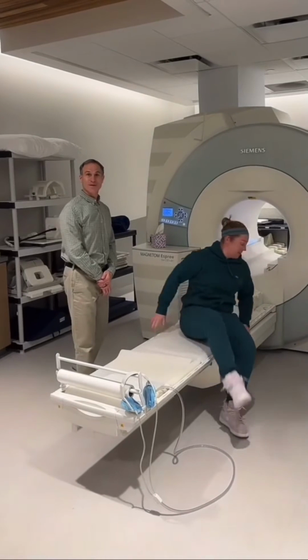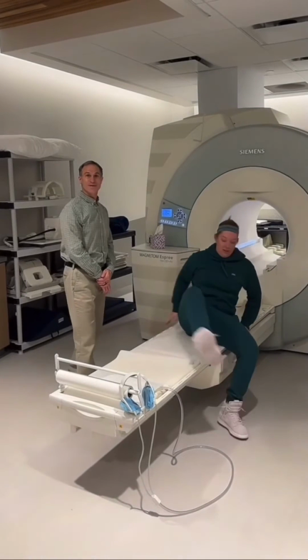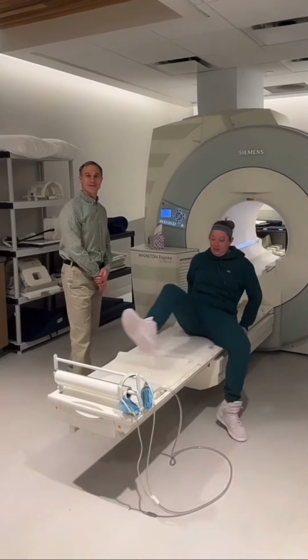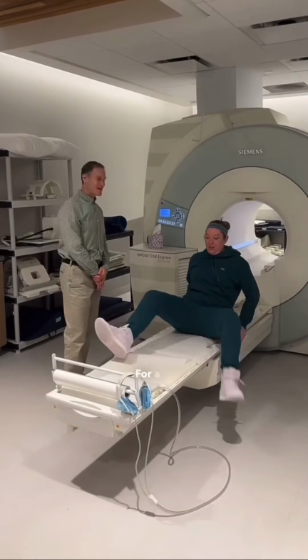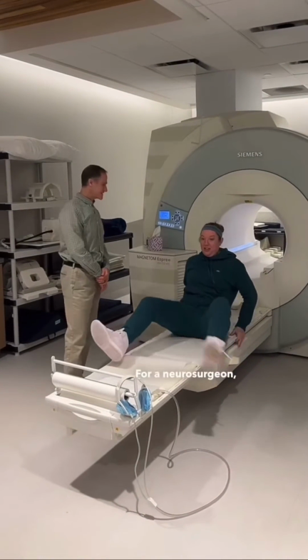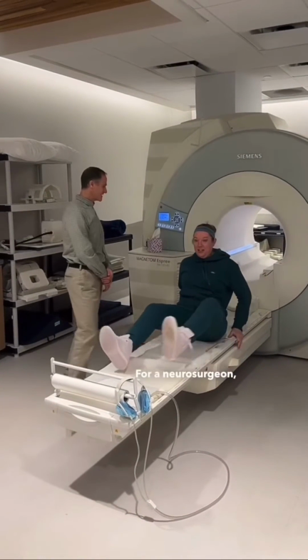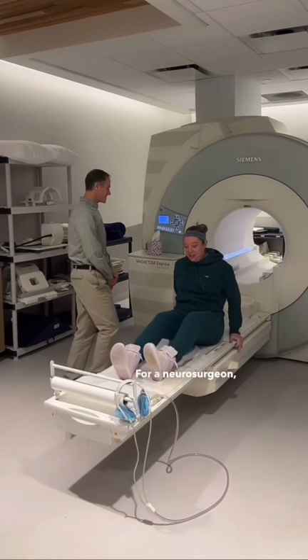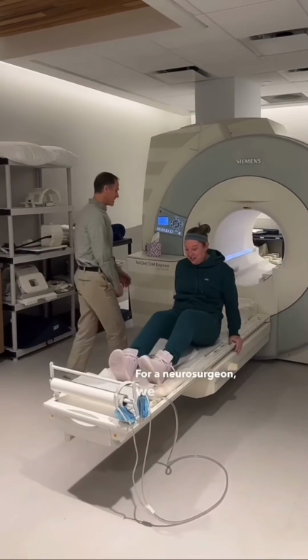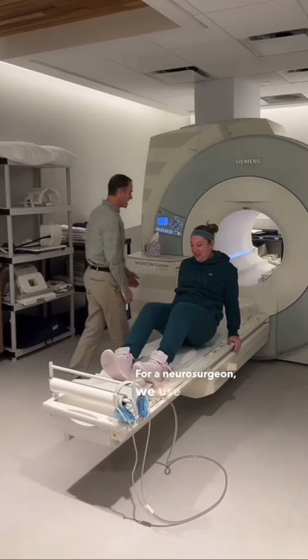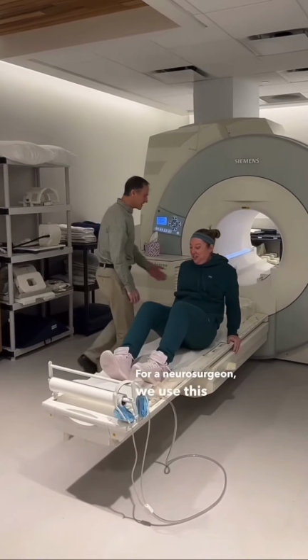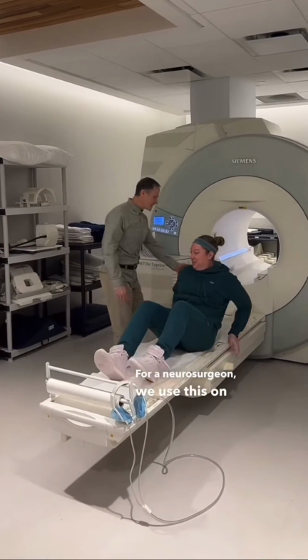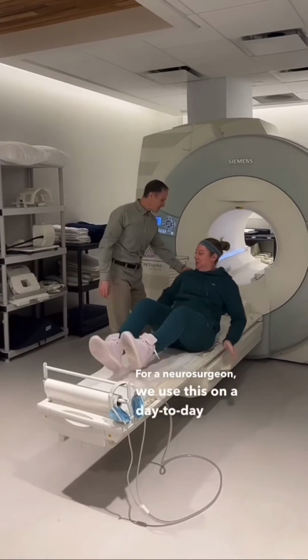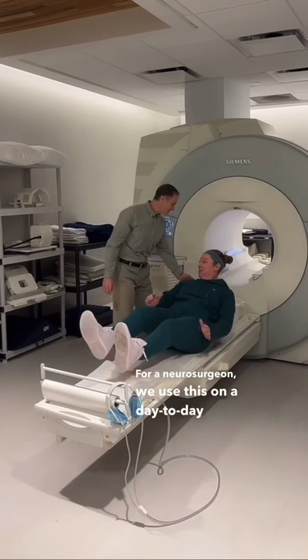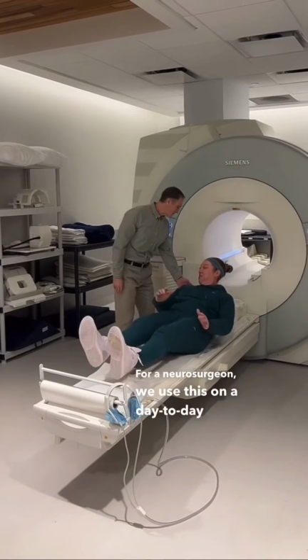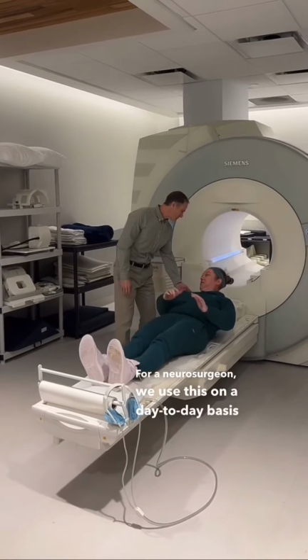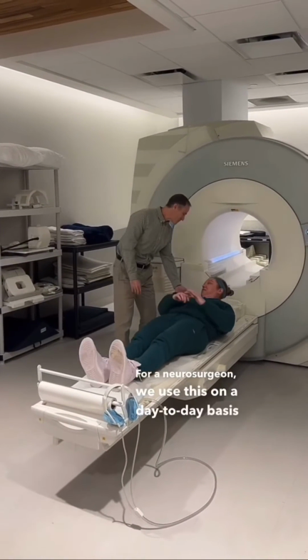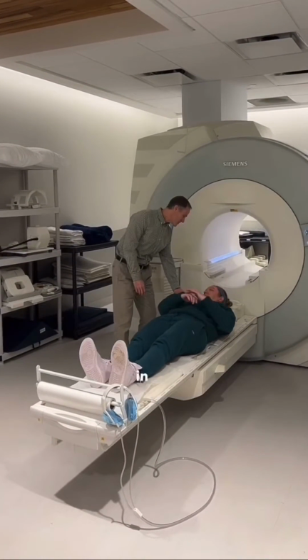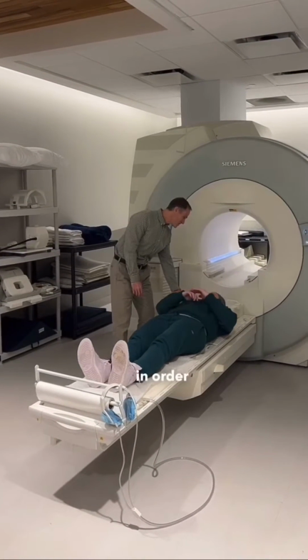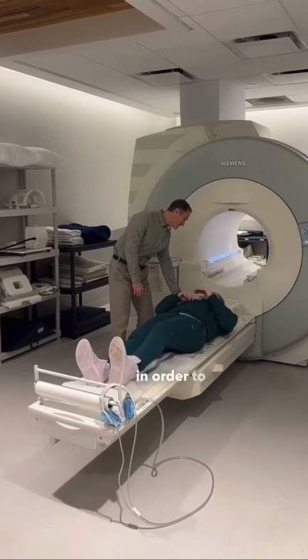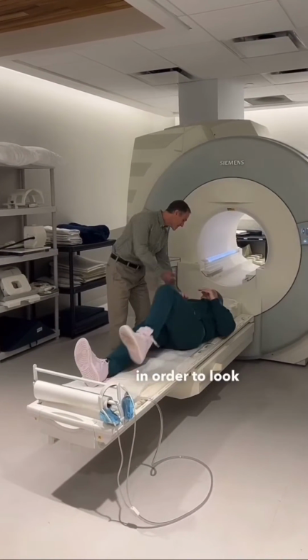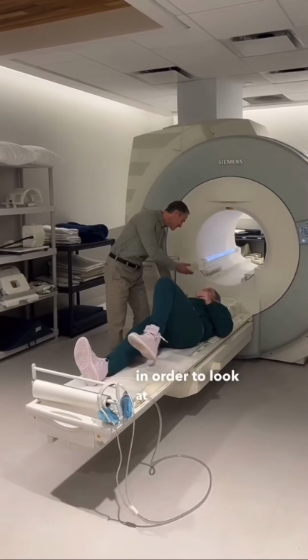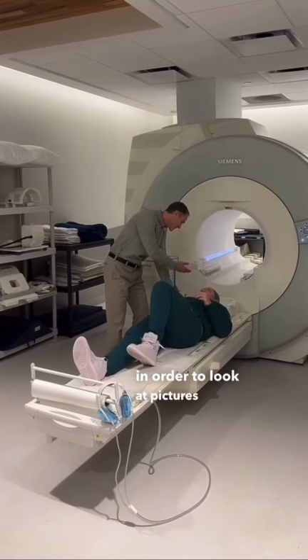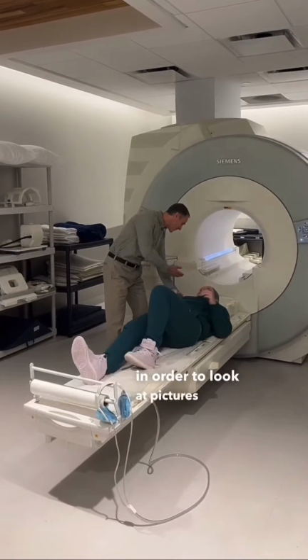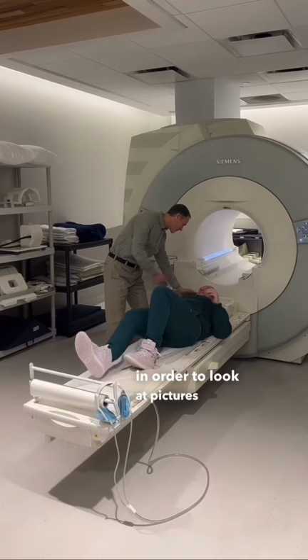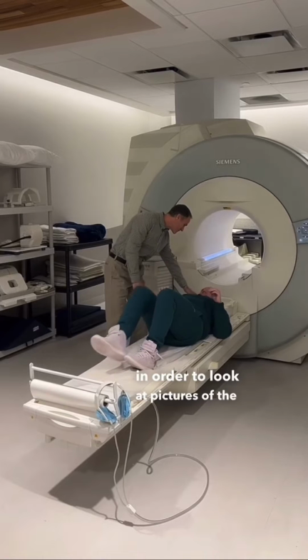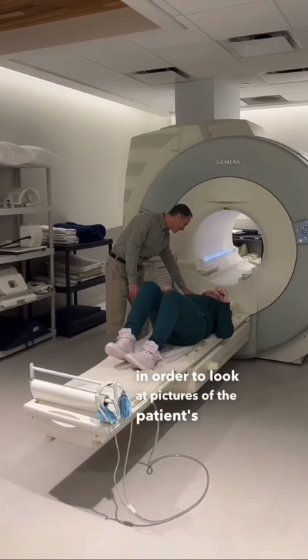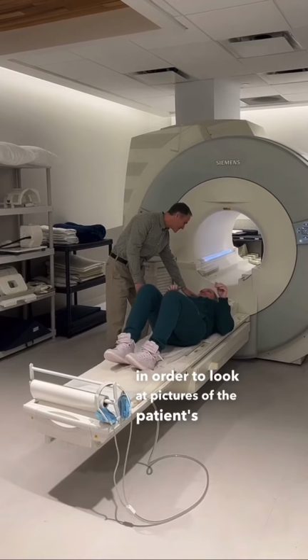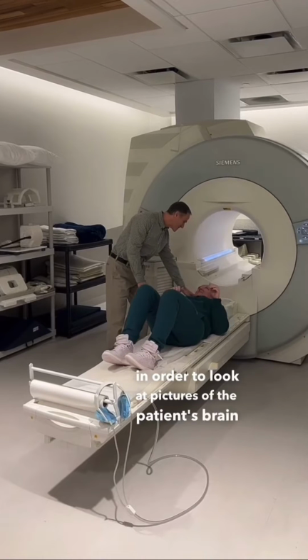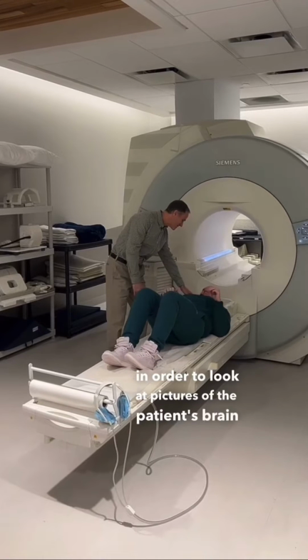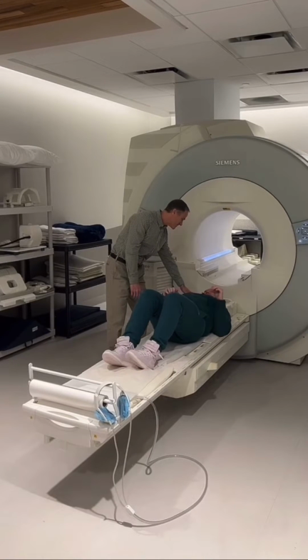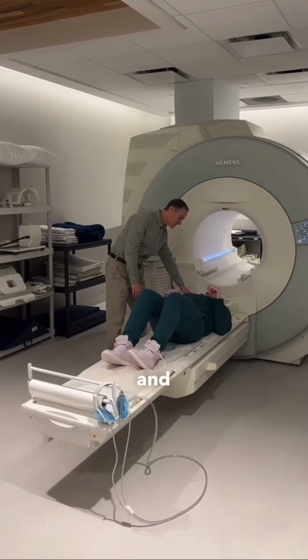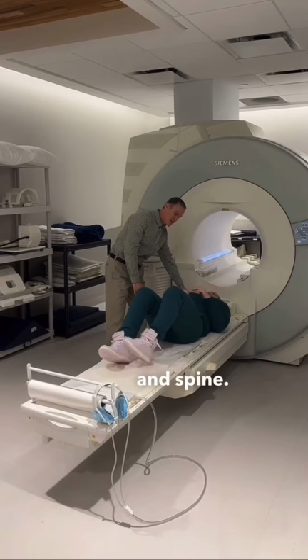For a neurosurgeon, we use this on a day-to-day basis in order to look at pictures of the patient's brain and spine.